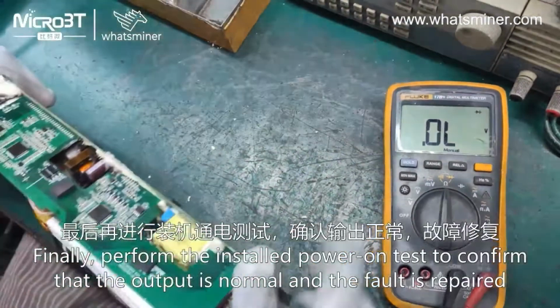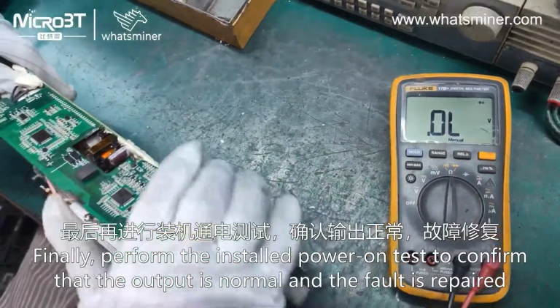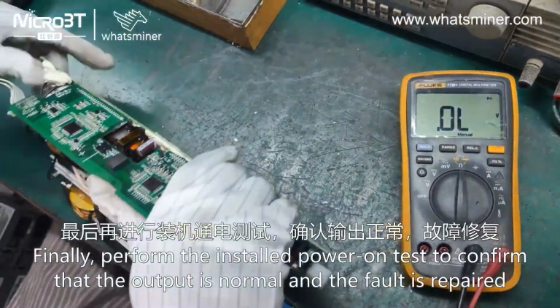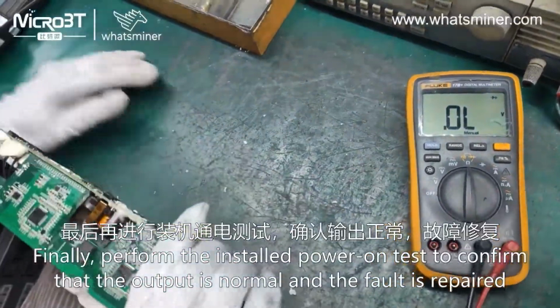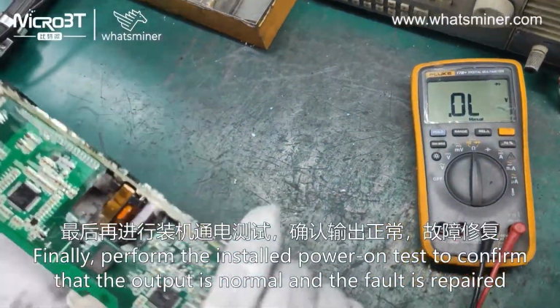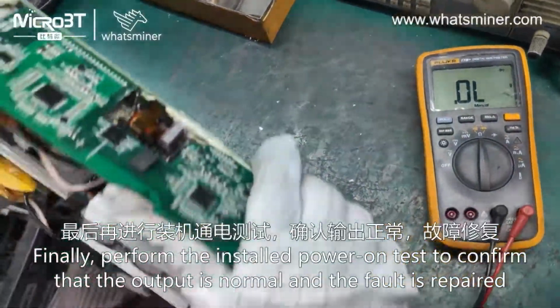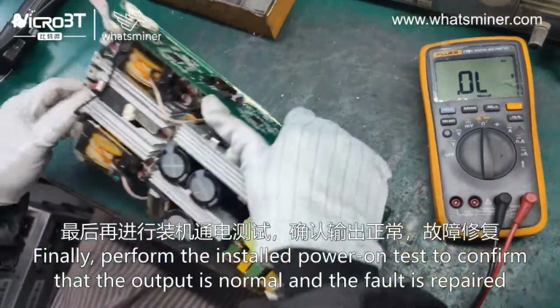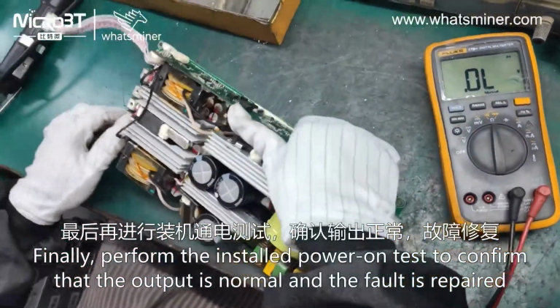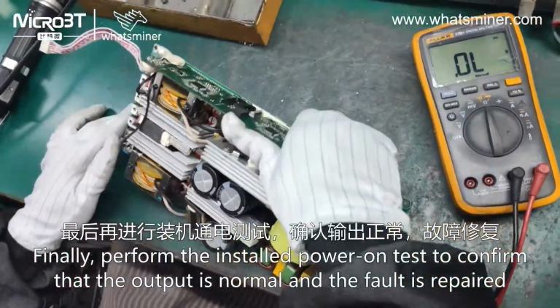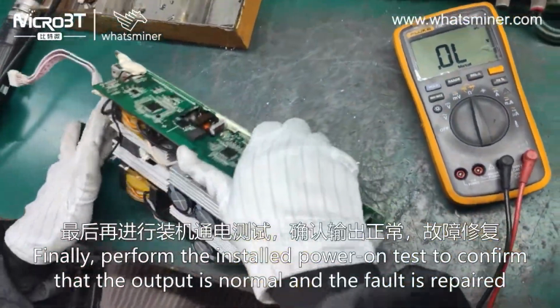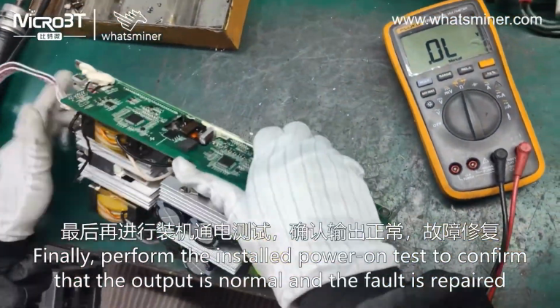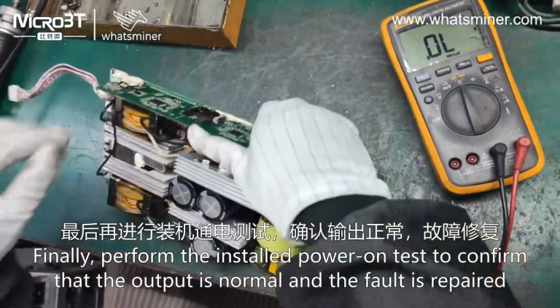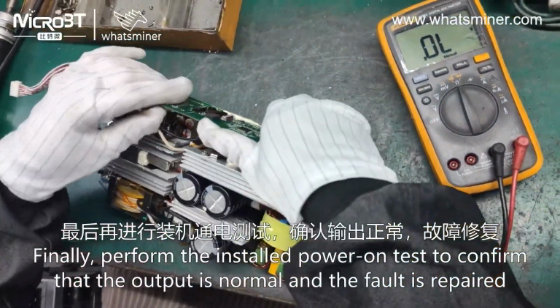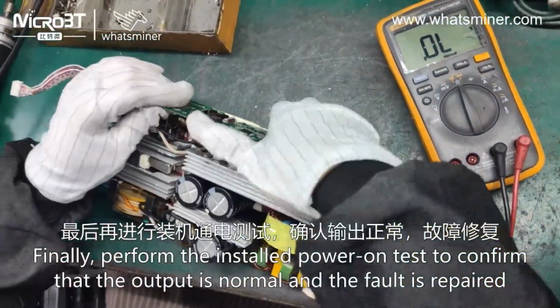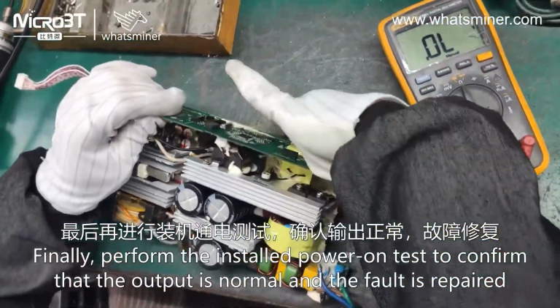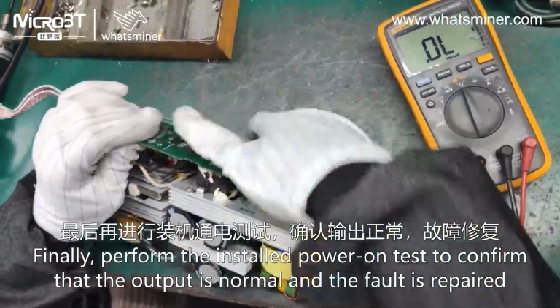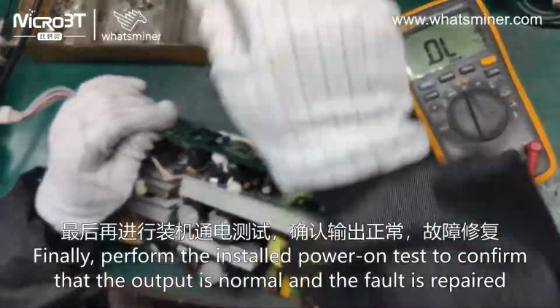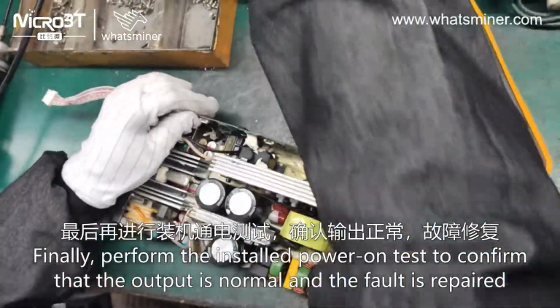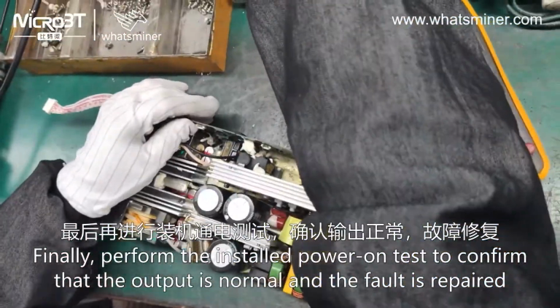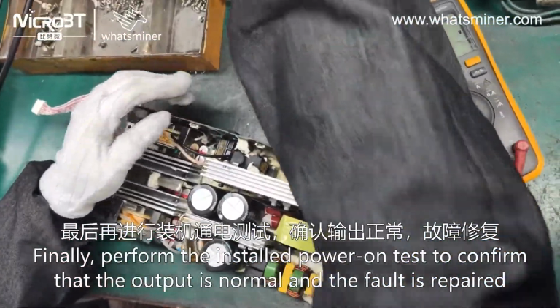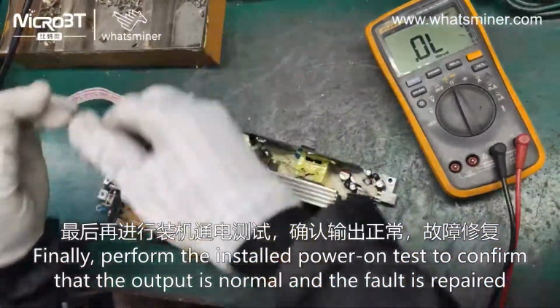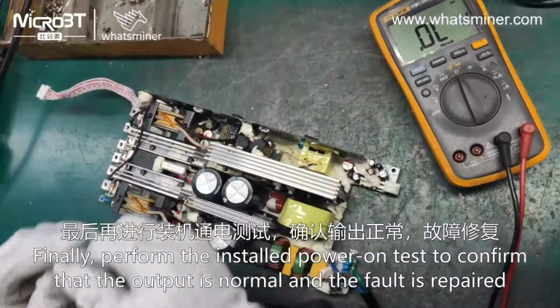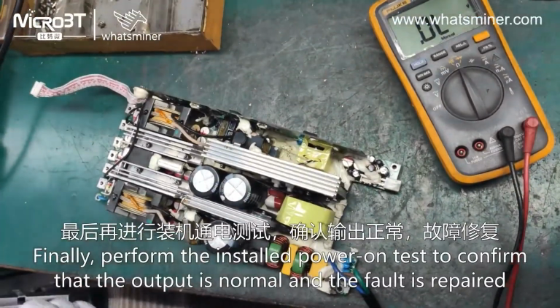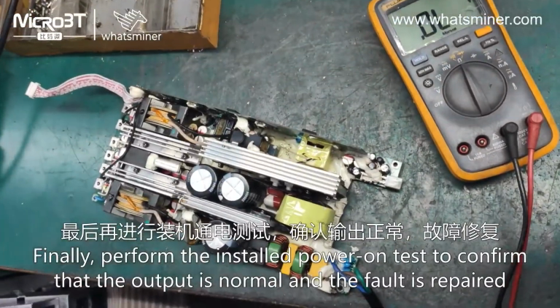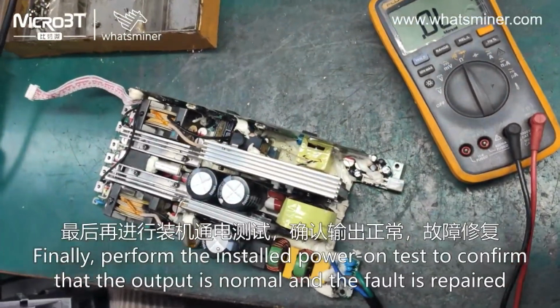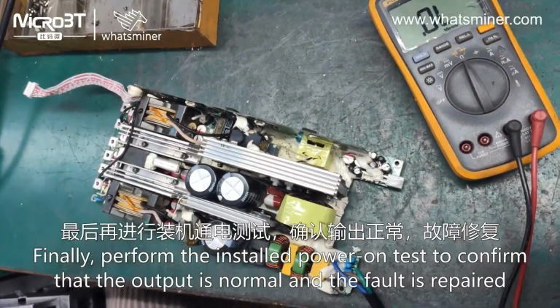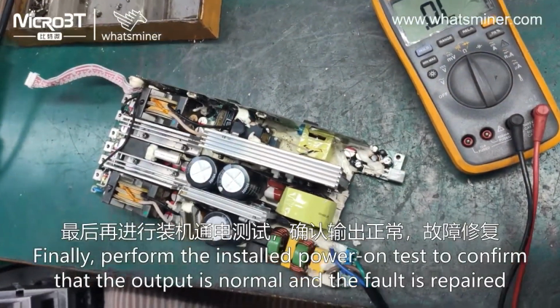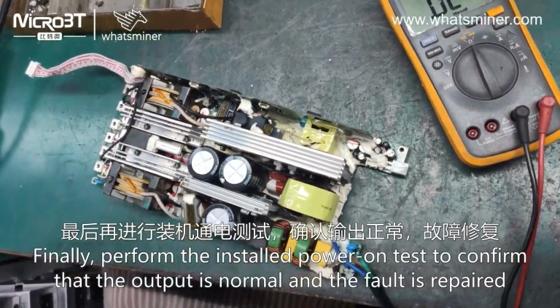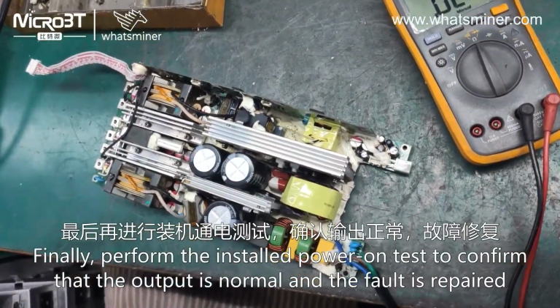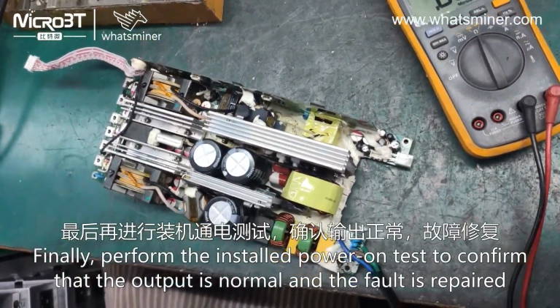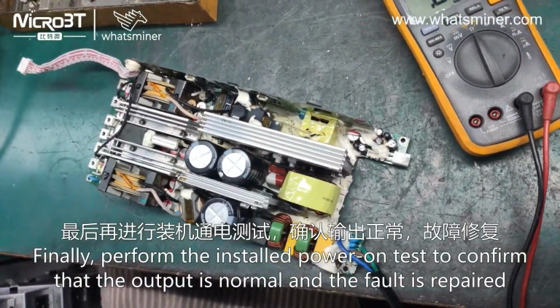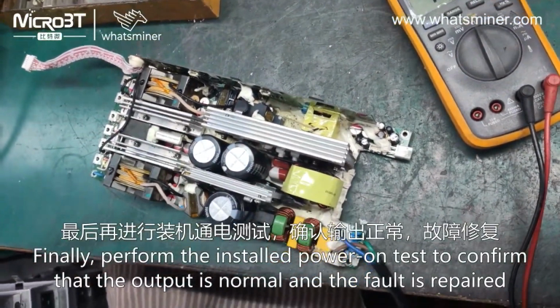Finally, perform the reinstalled power-on test to confirm that the output is normal and the fault is repaired.